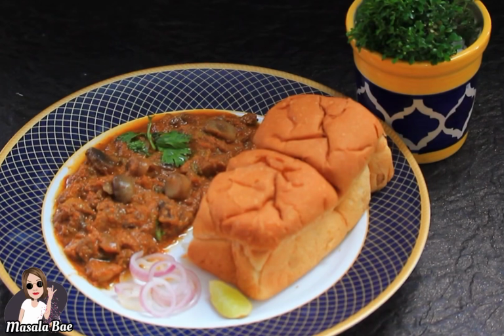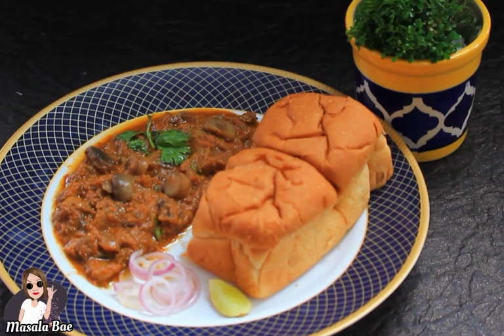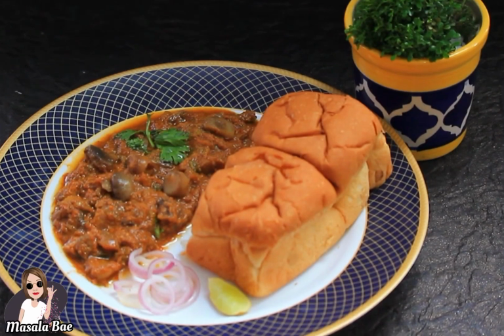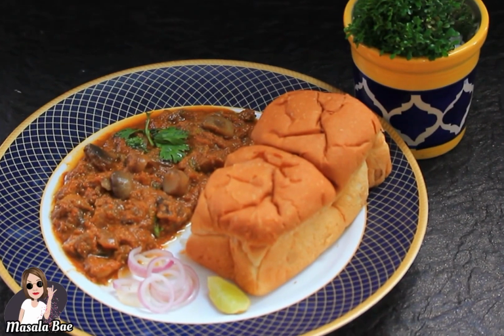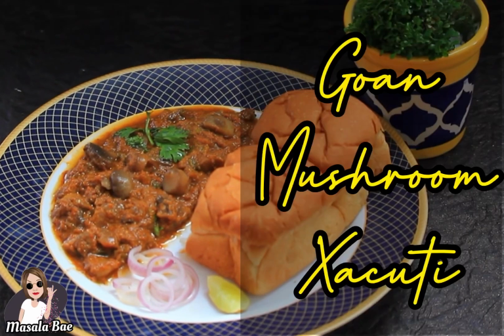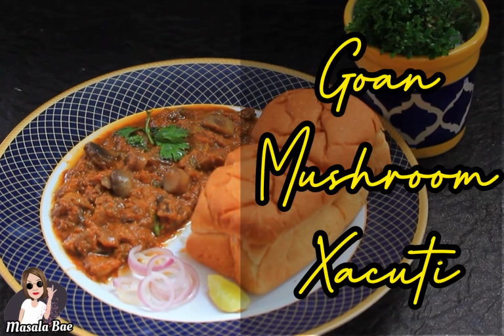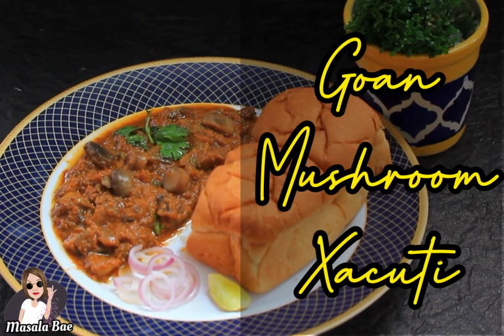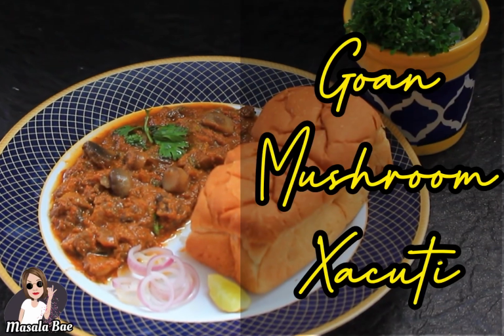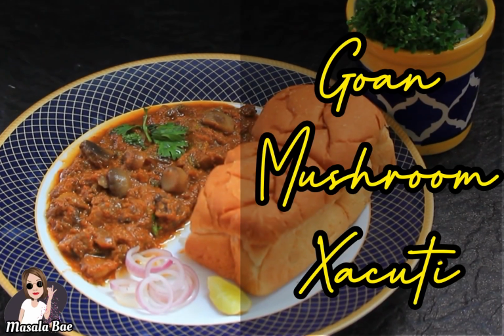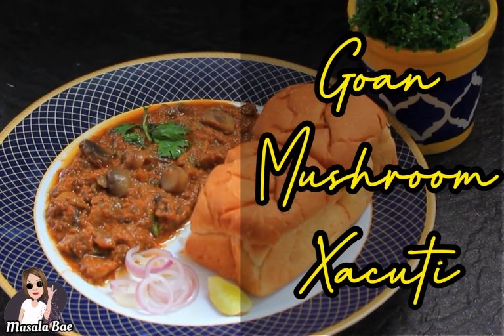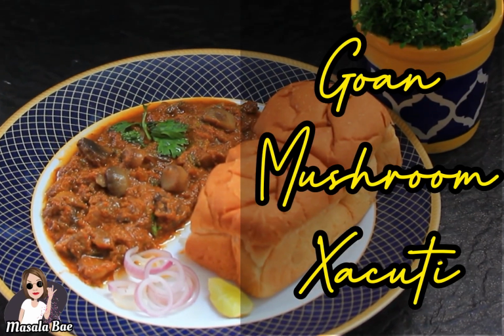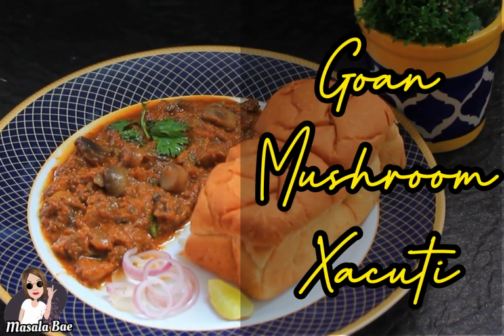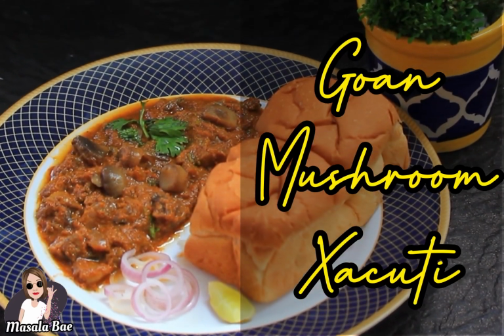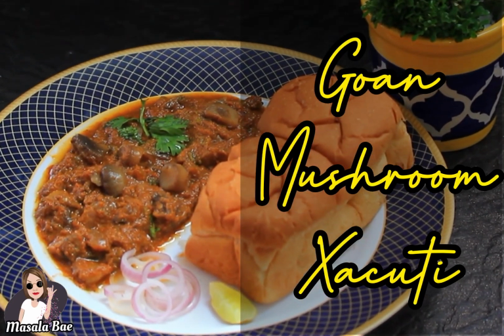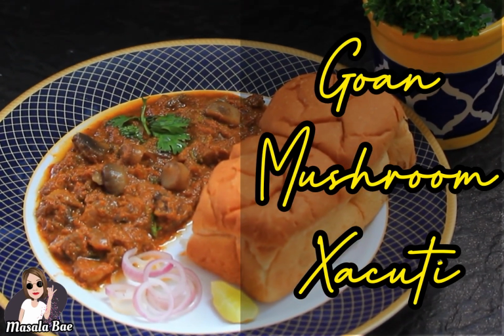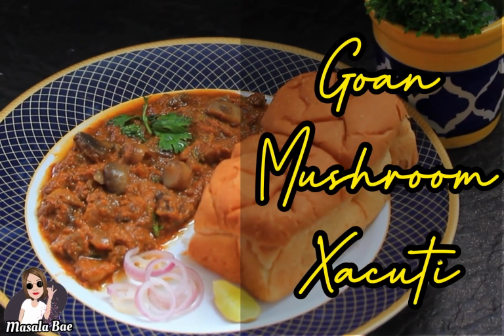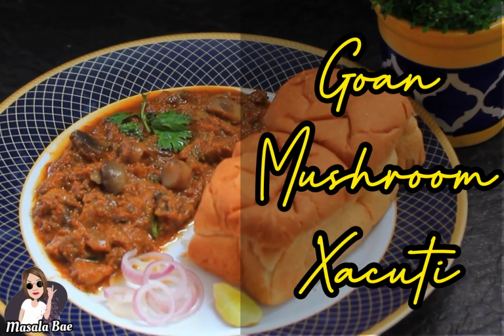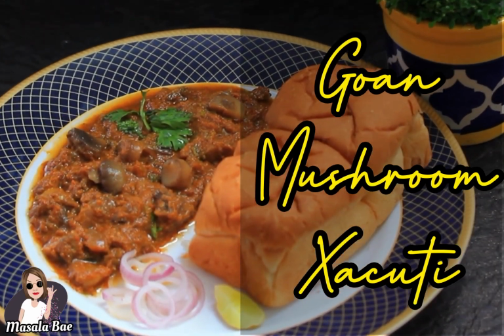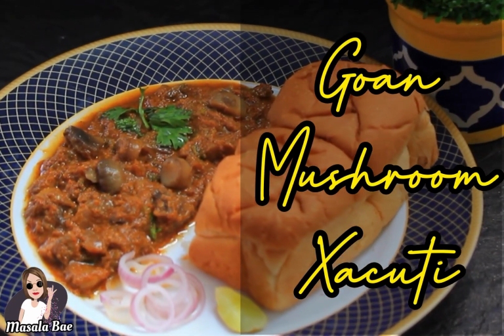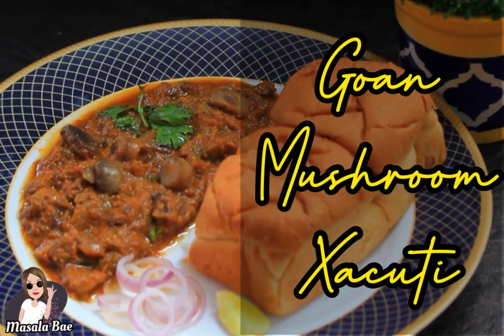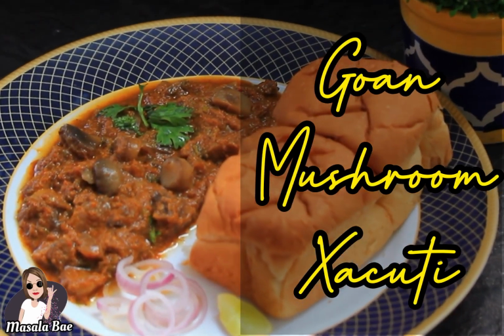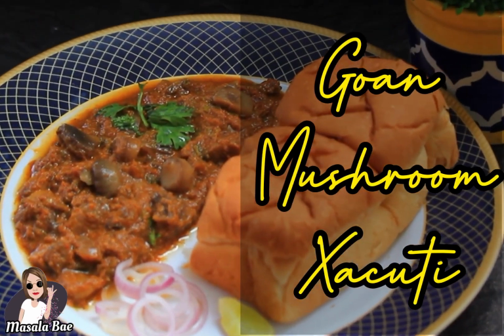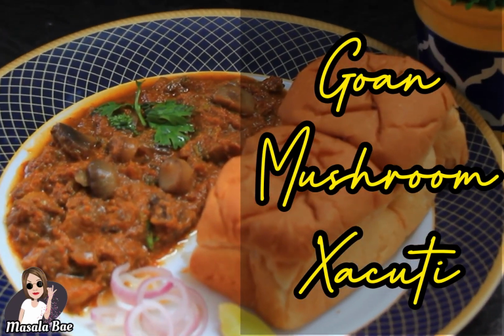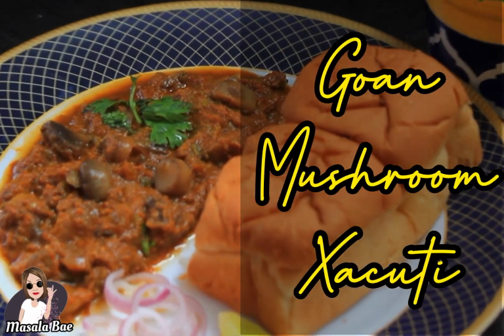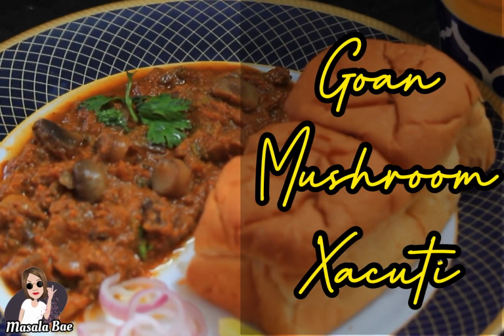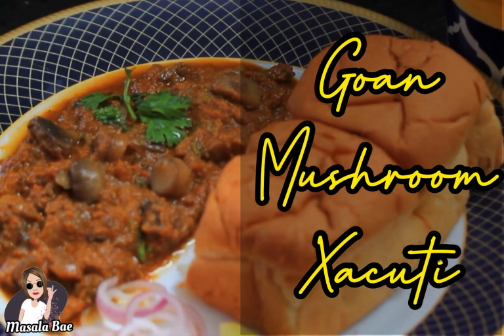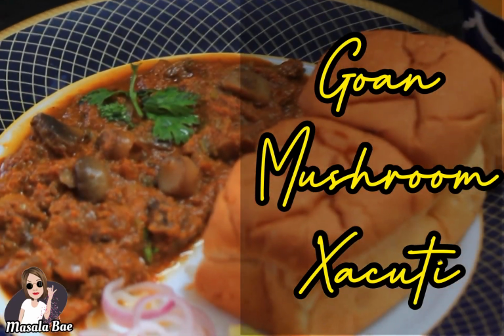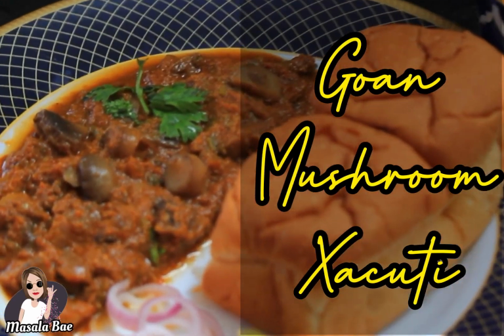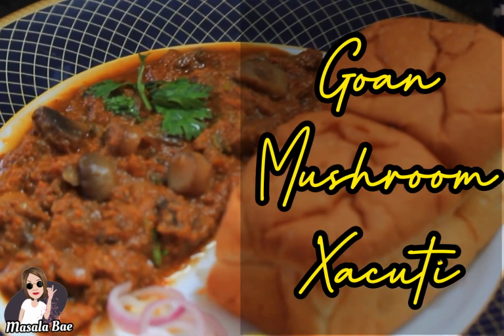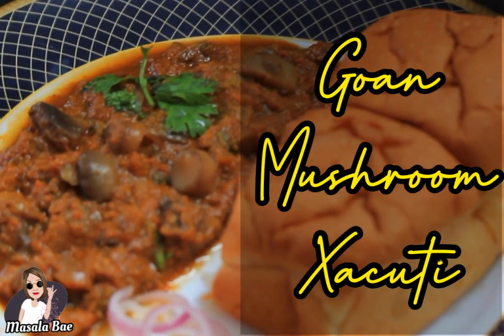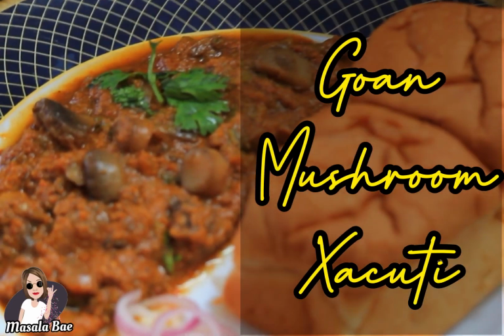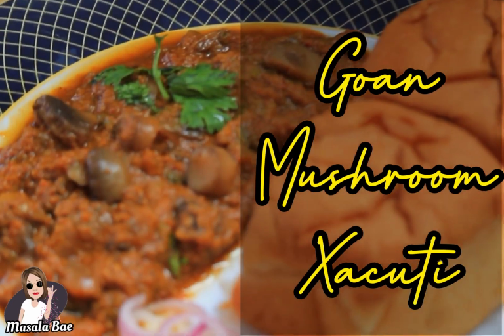Hi guys, welcome to my channel. Our recipe for today is mushroom shakuti, or aramiya chay tounak.